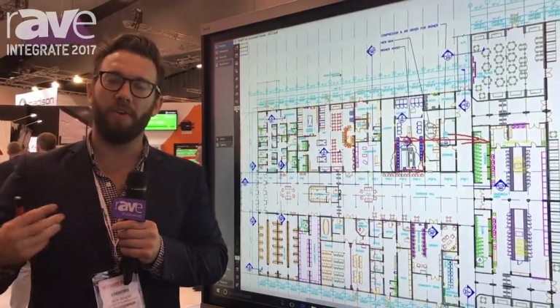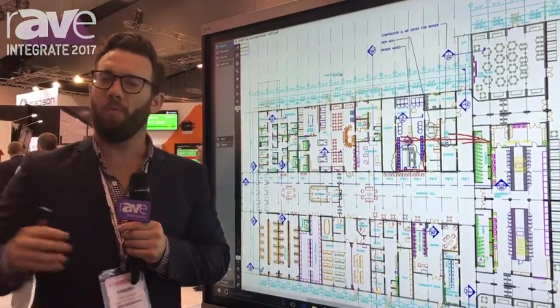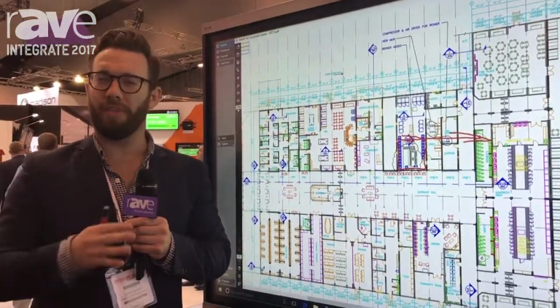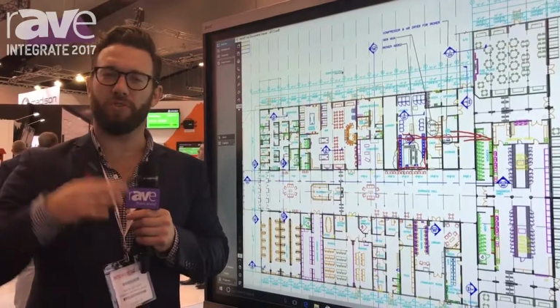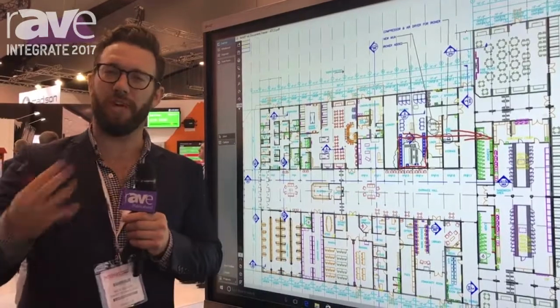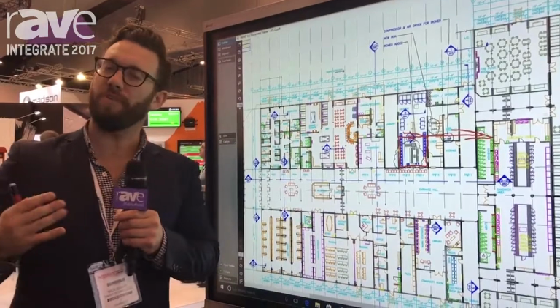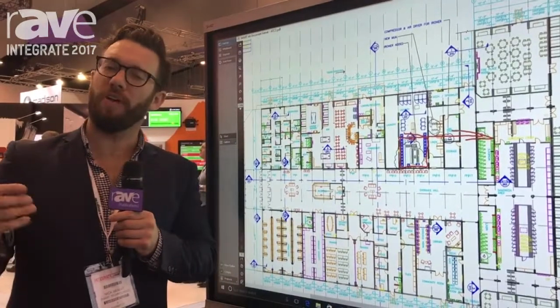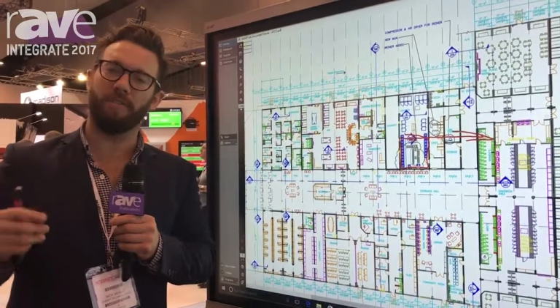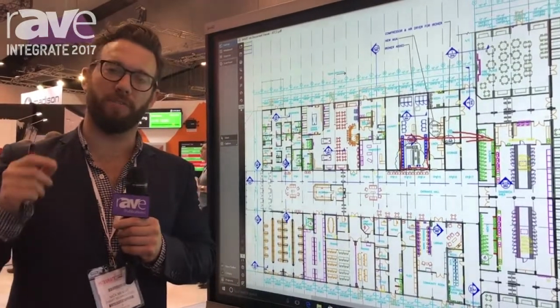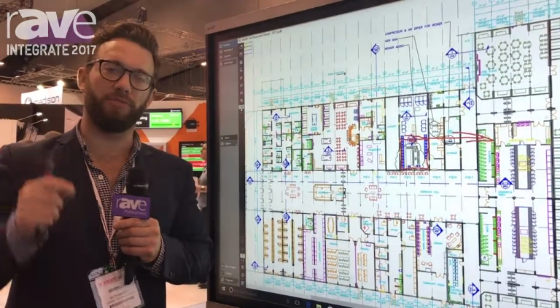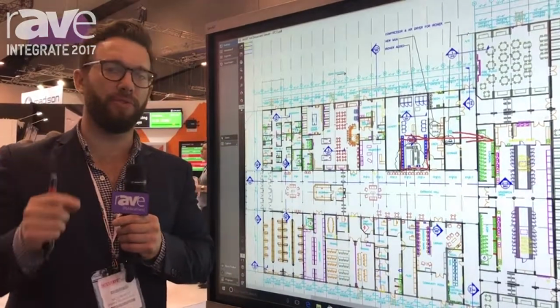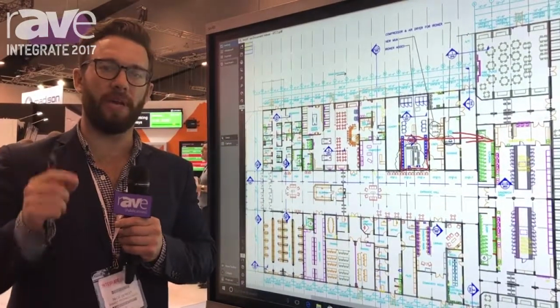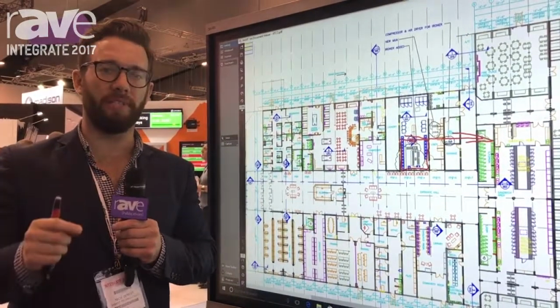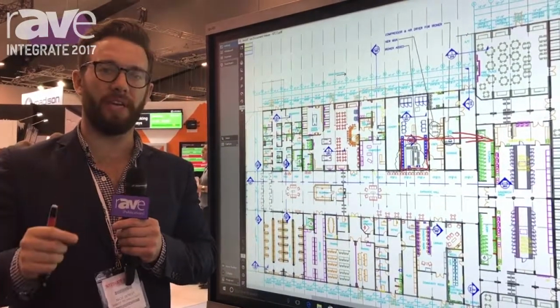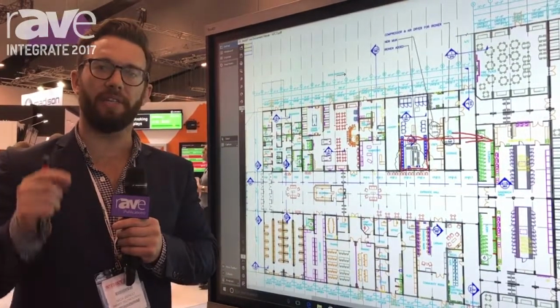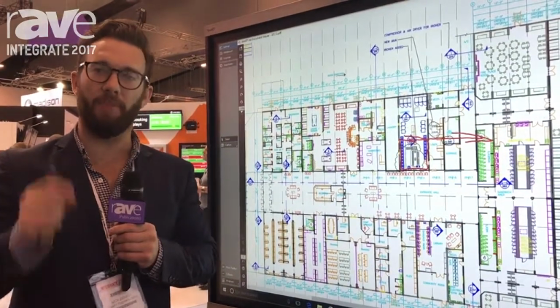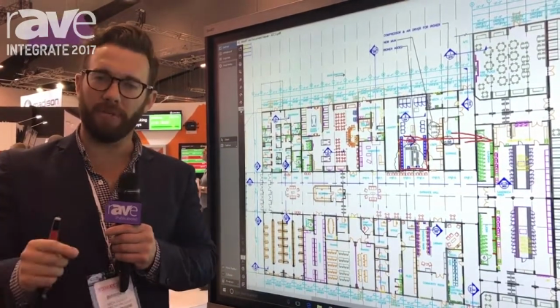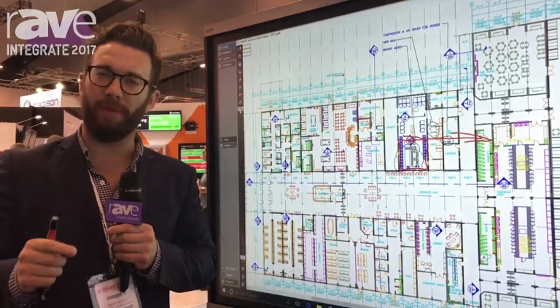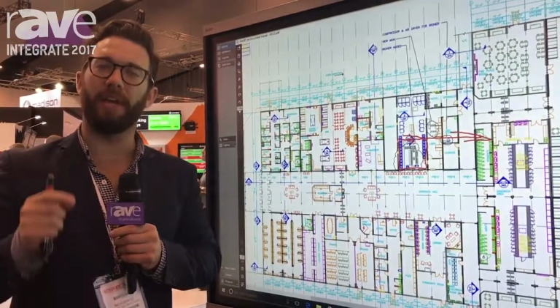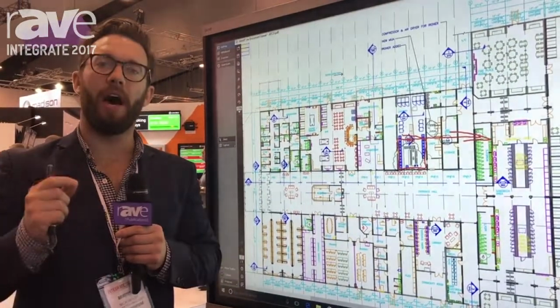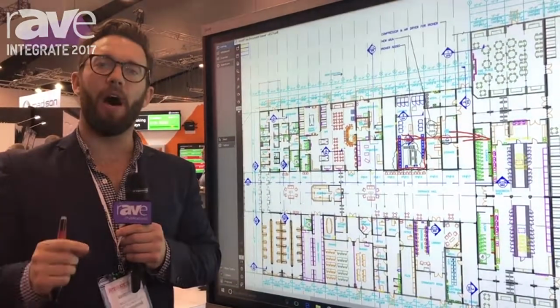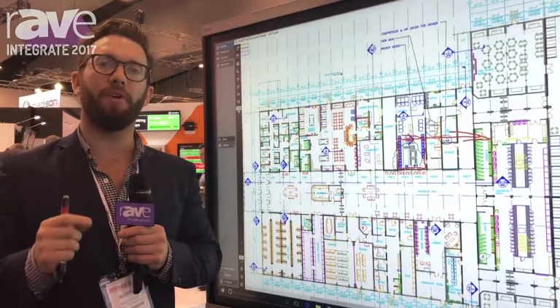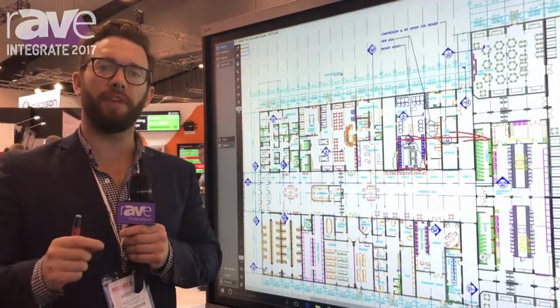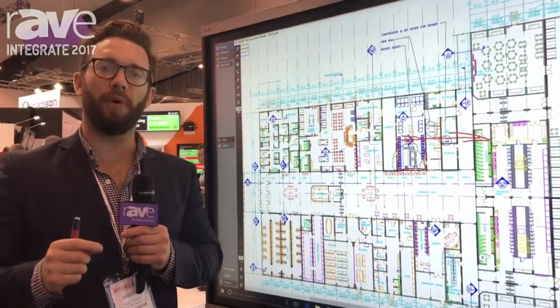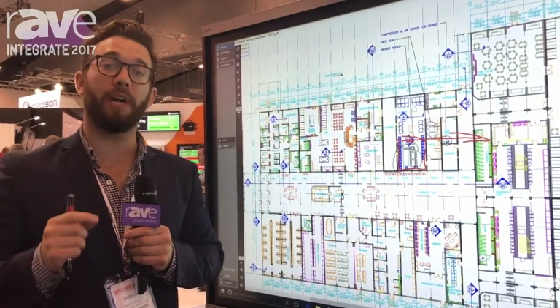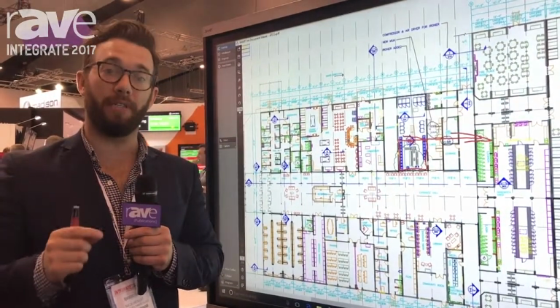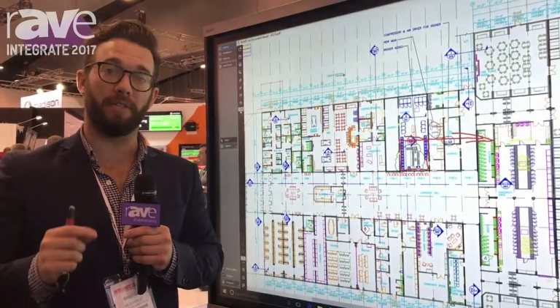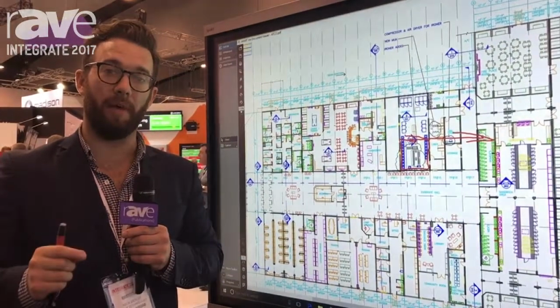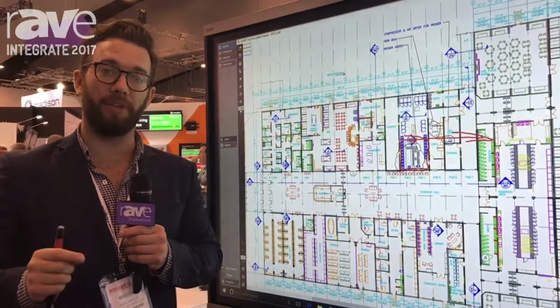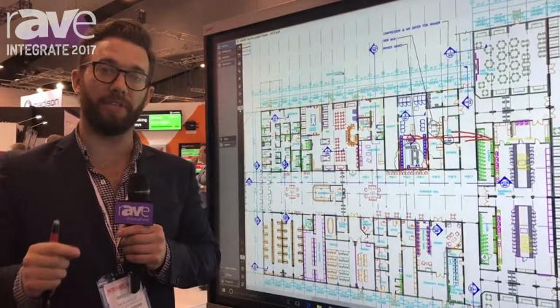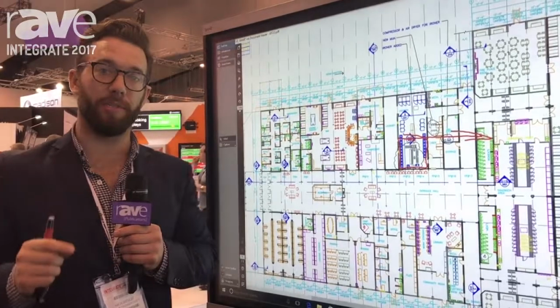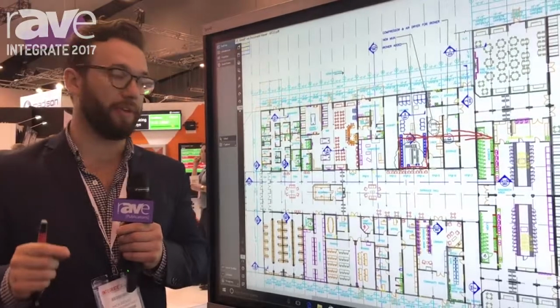What this creates for us is a true simultaneous multi-point audio, video, and content collaboration experience.